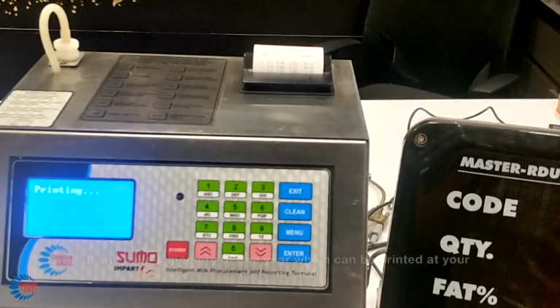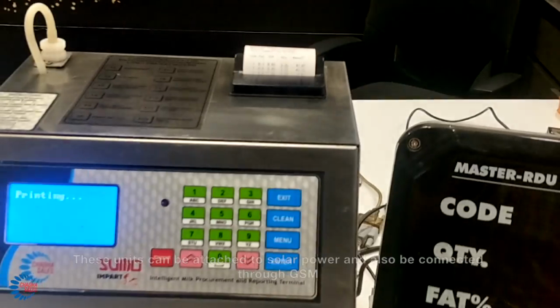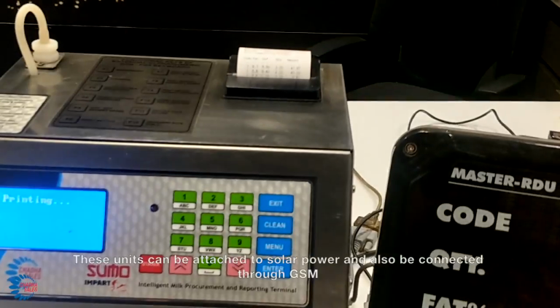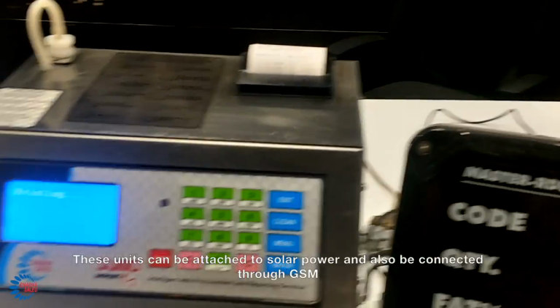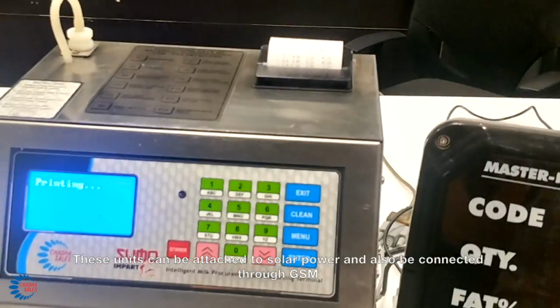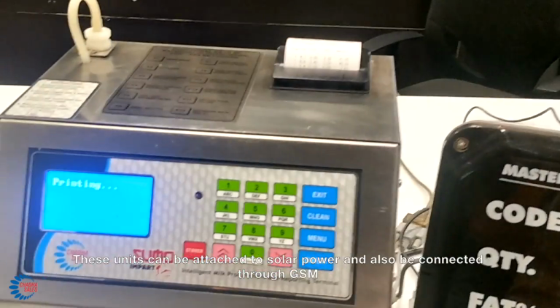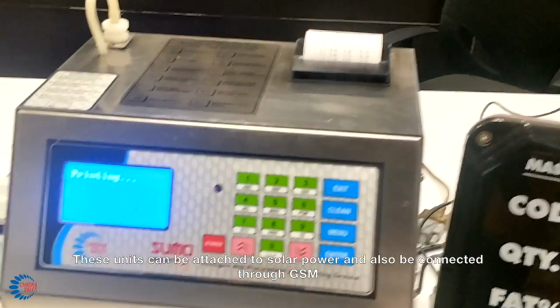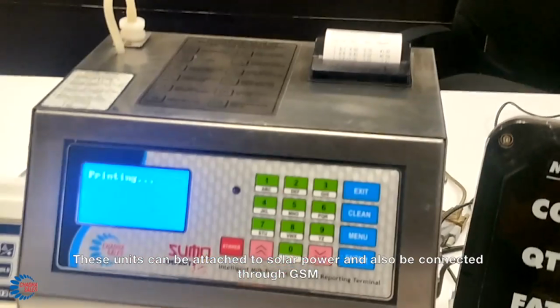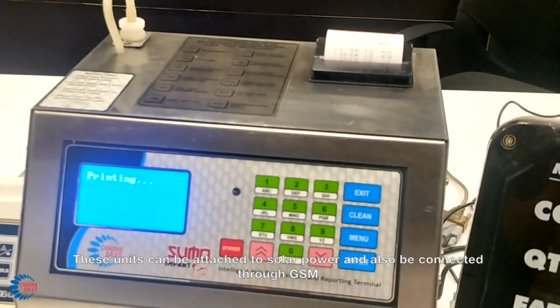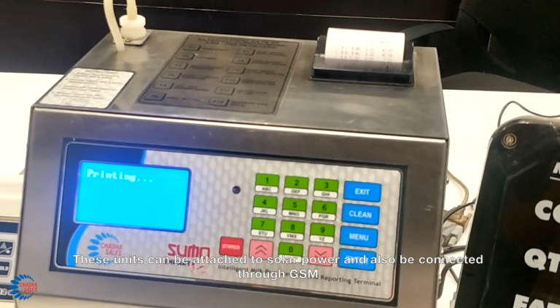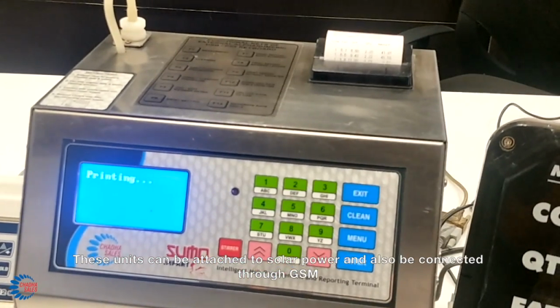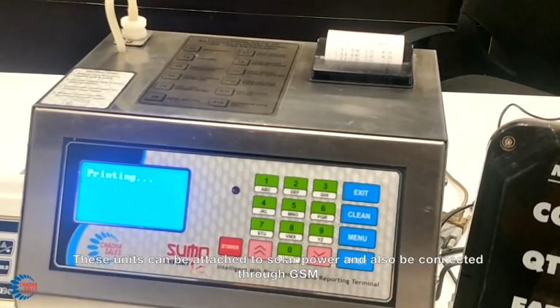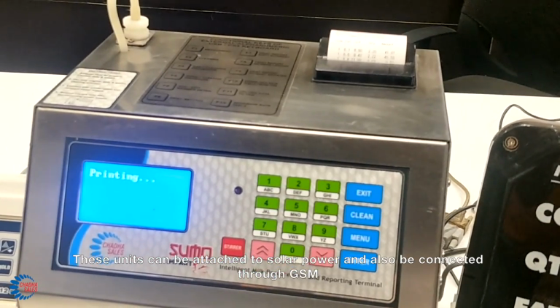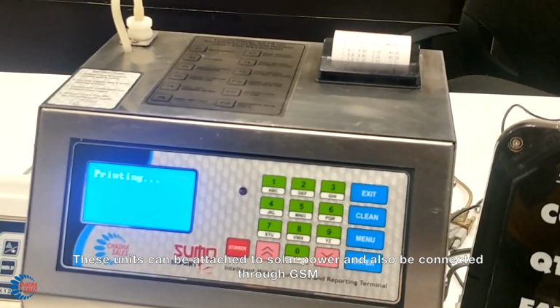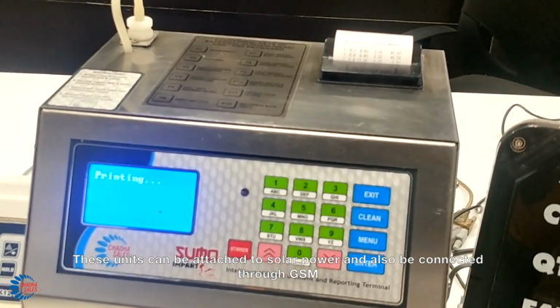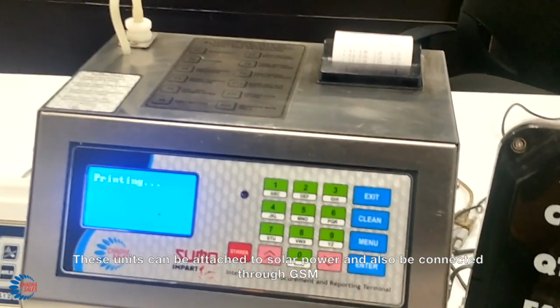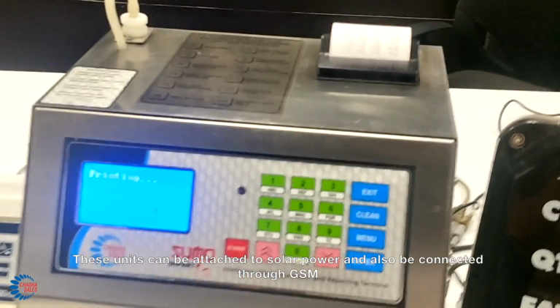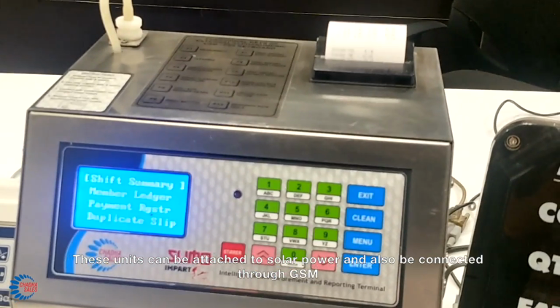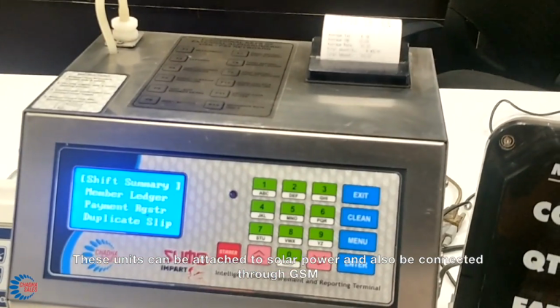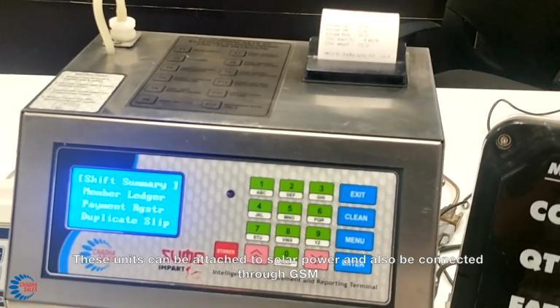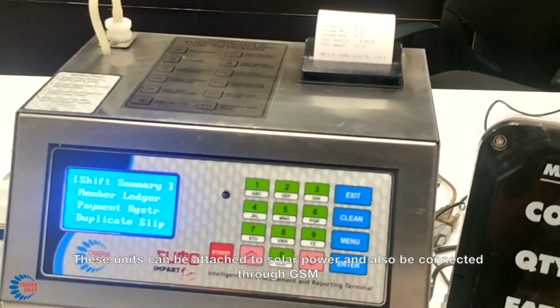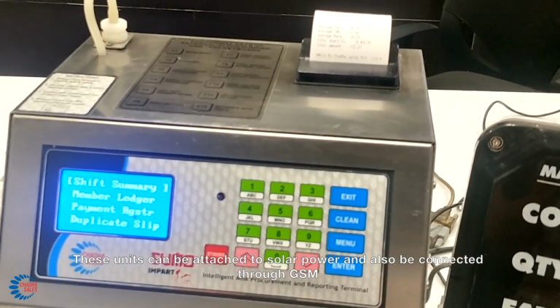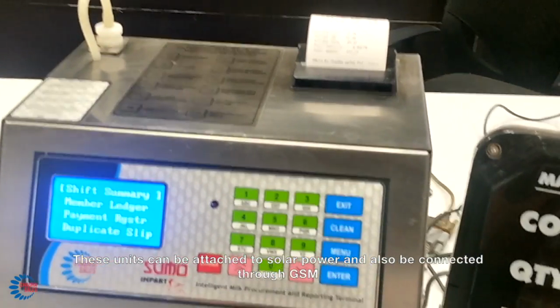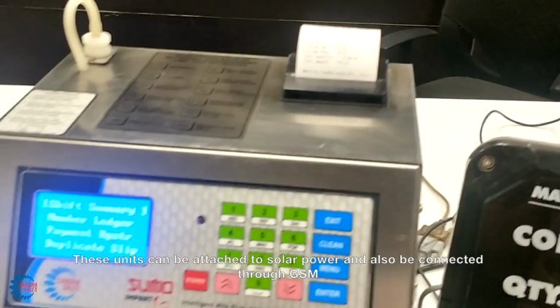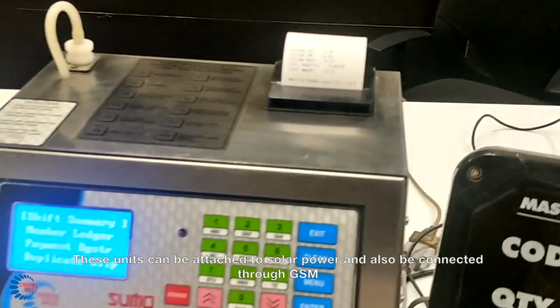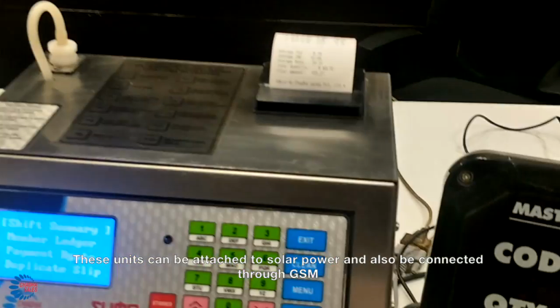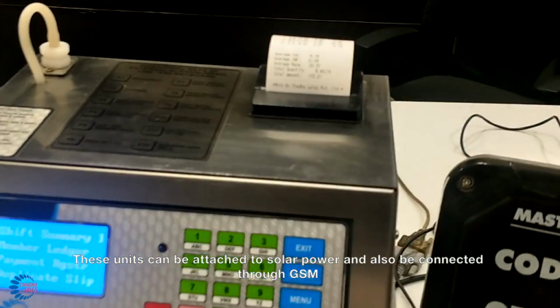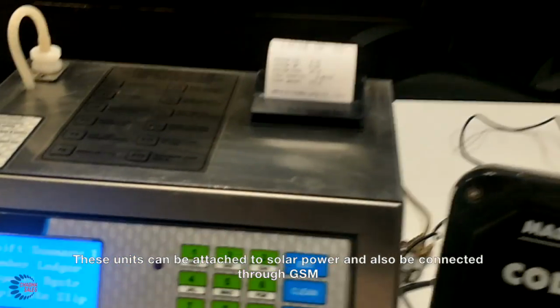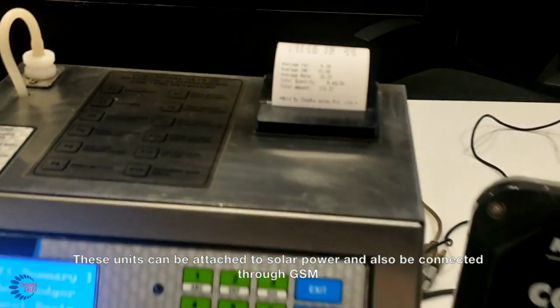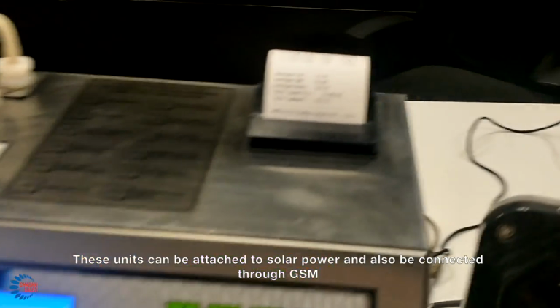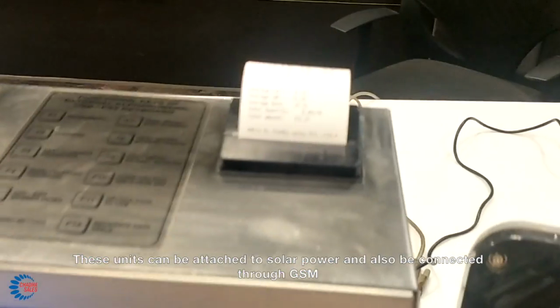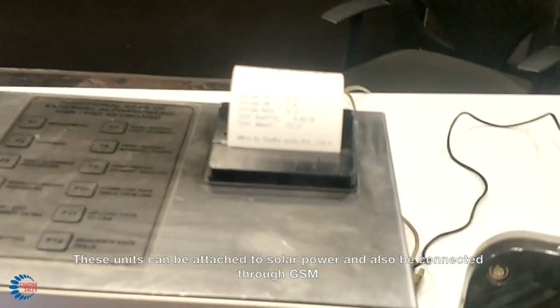These units can be attached to solar power and also can be connected to GSM.